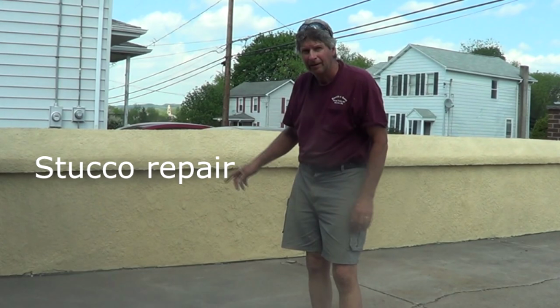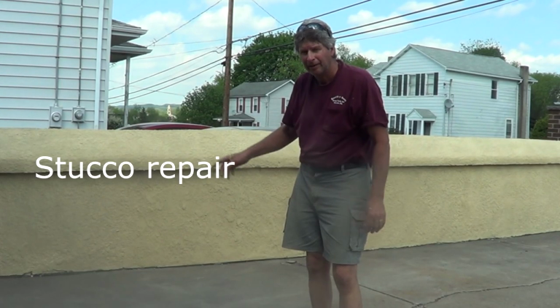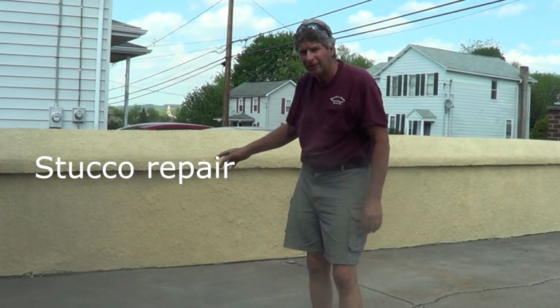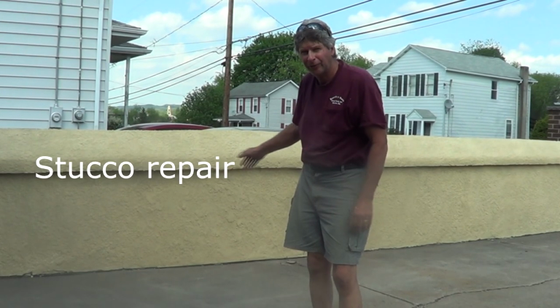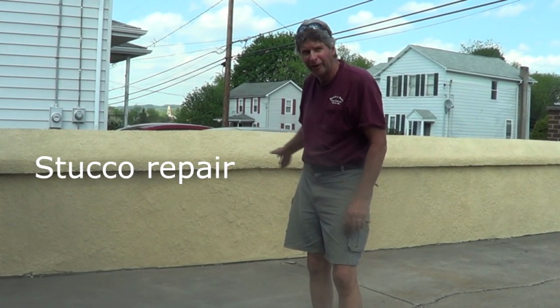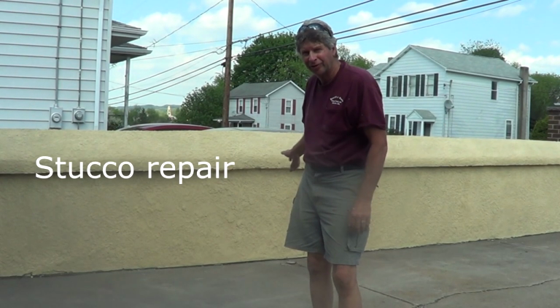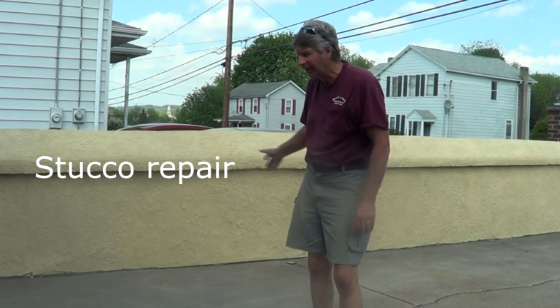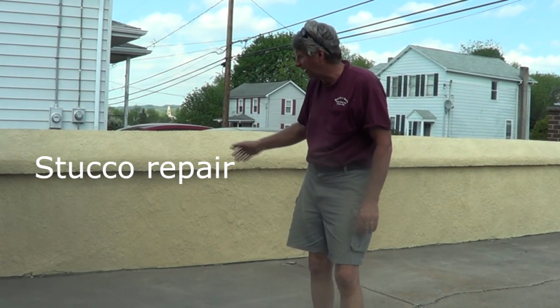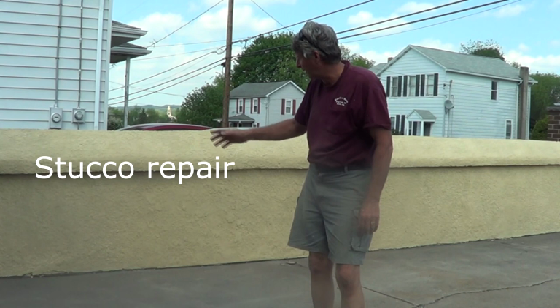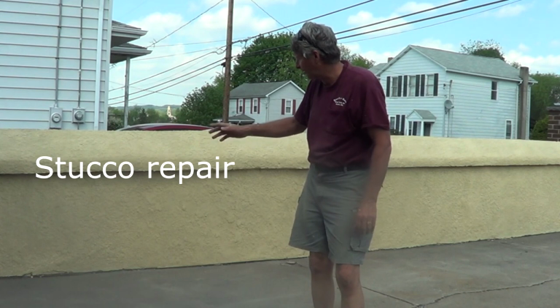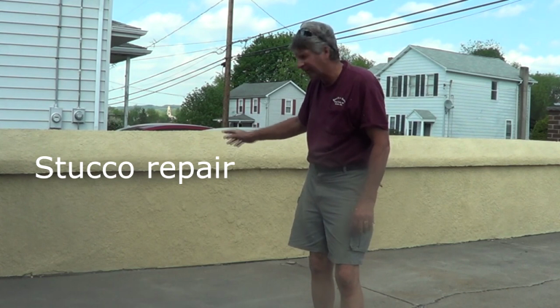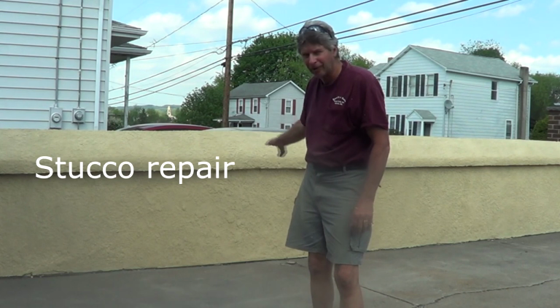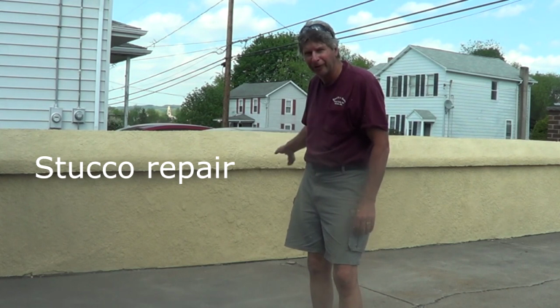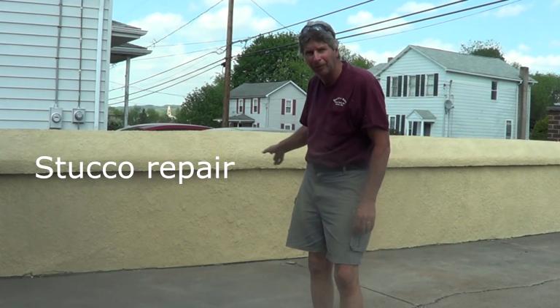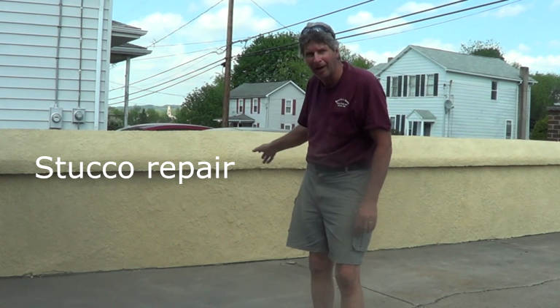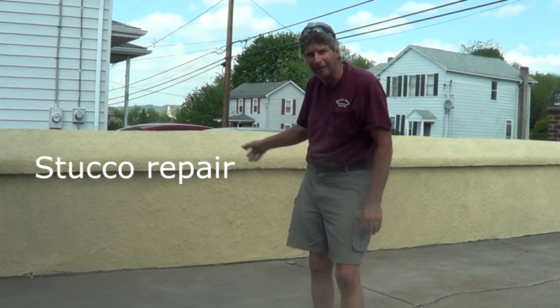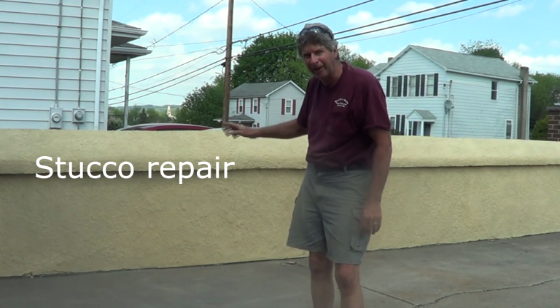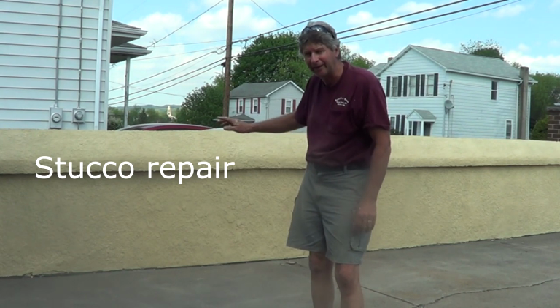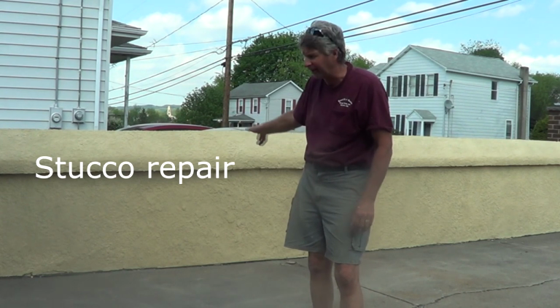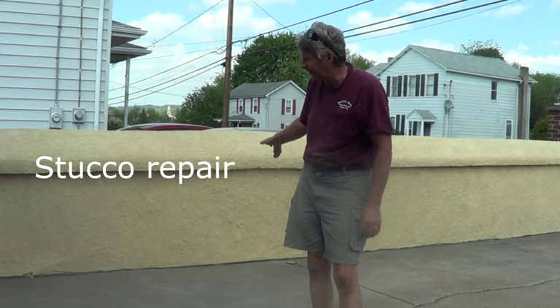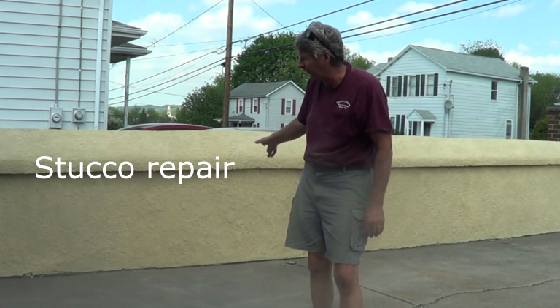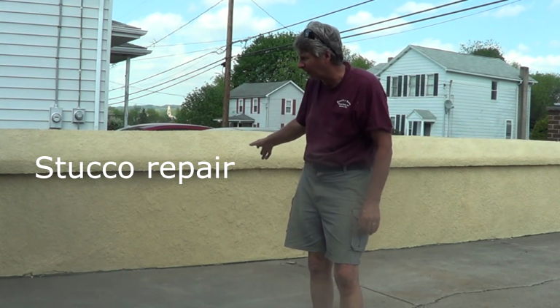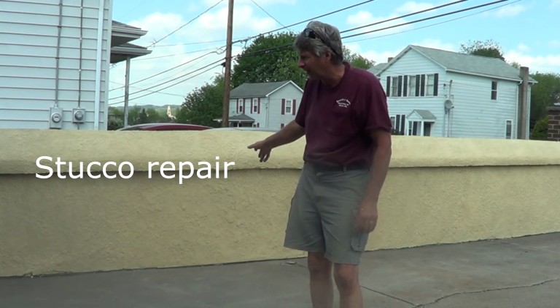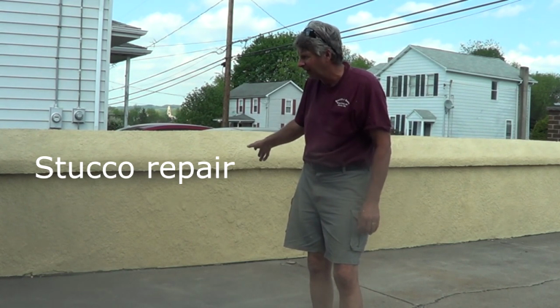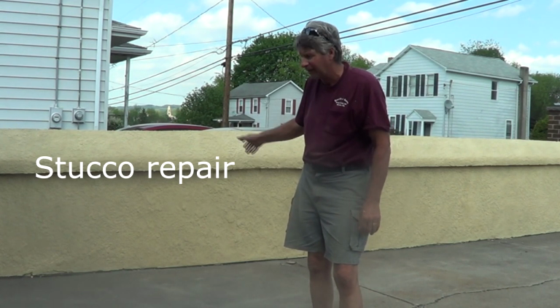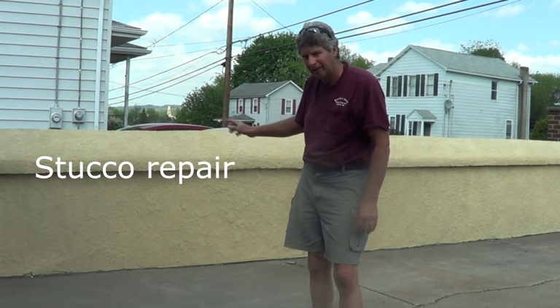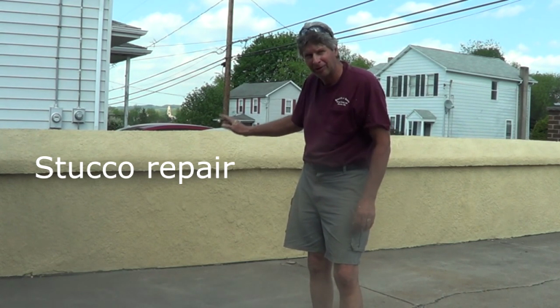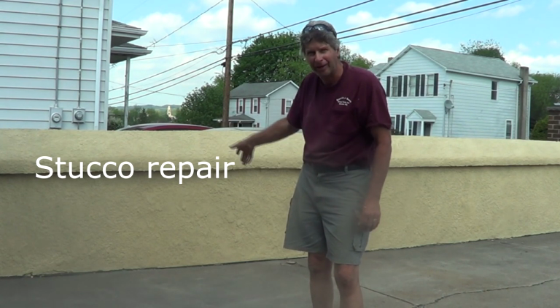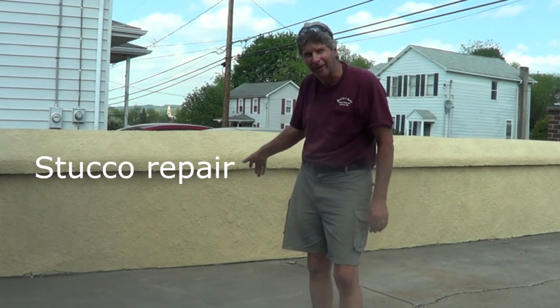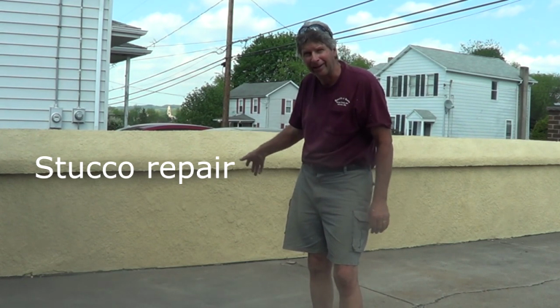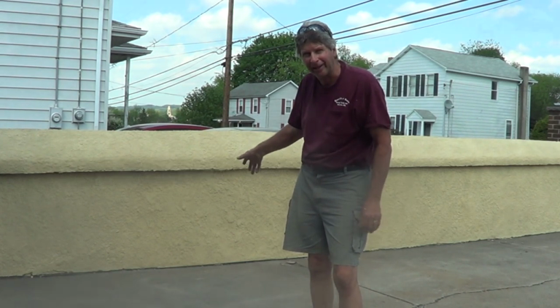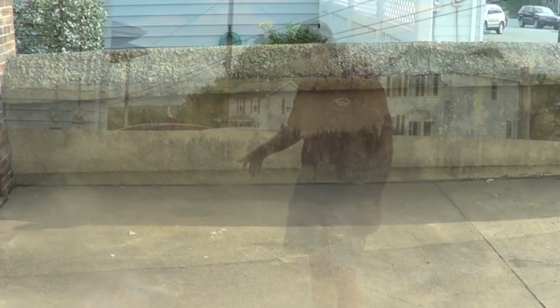I just finished stucco on this wall and painting it, so I'm going to show you how I did it.